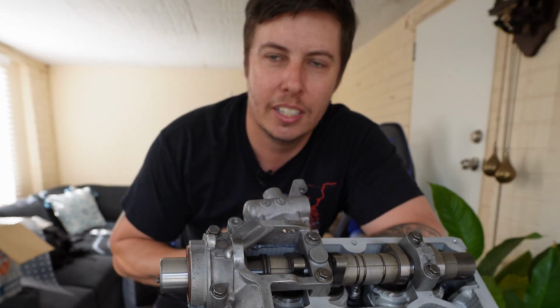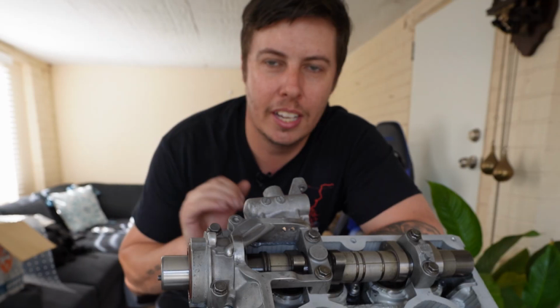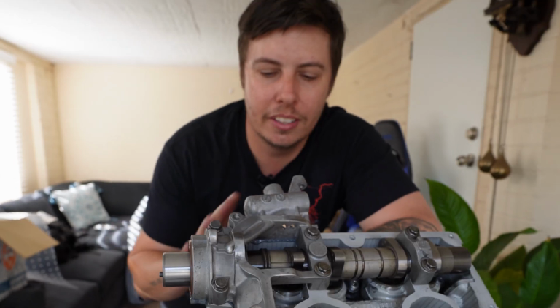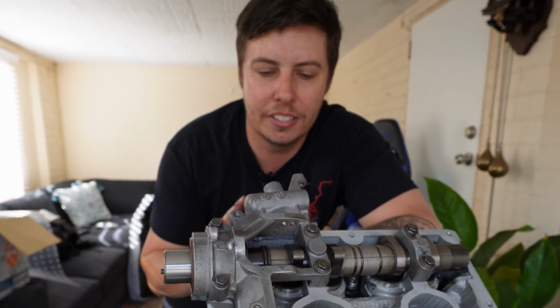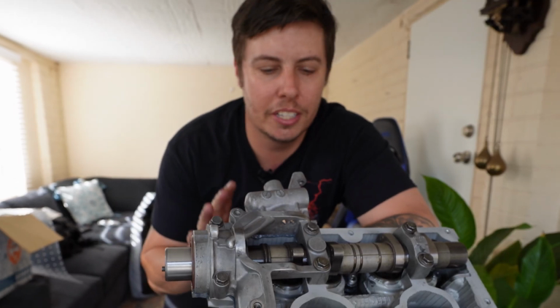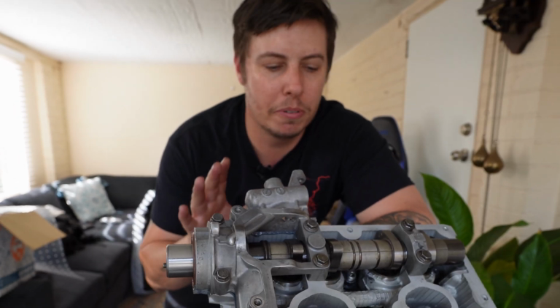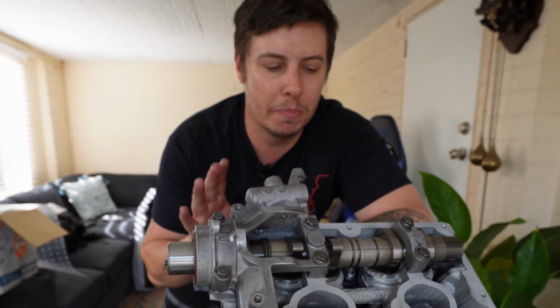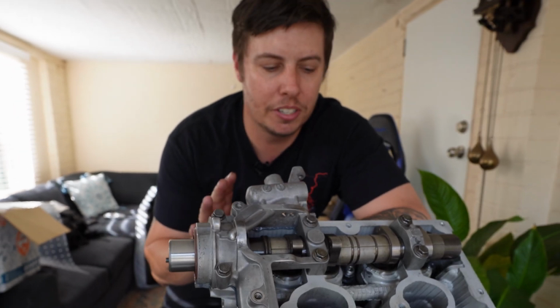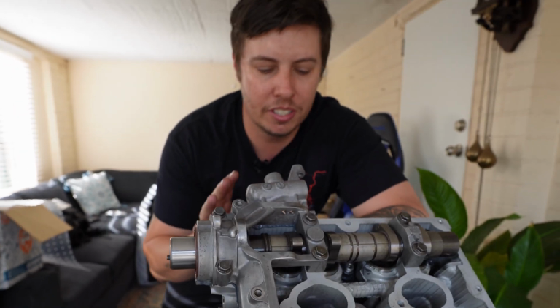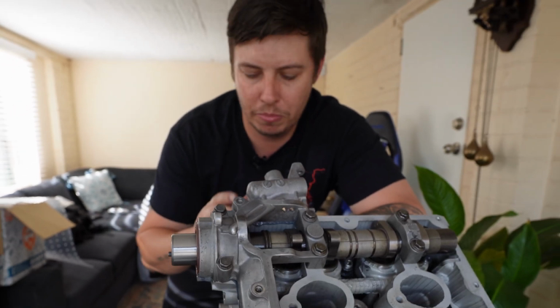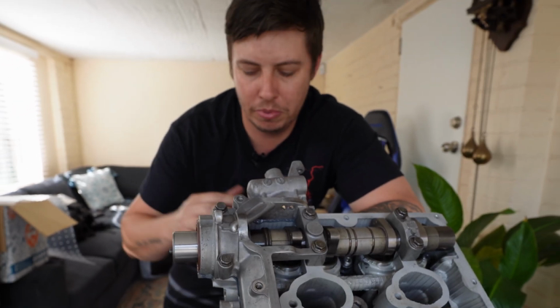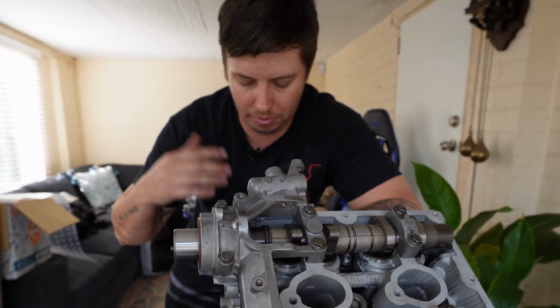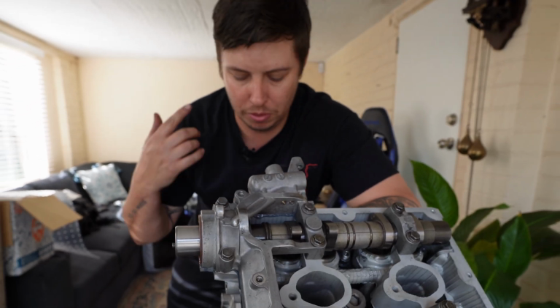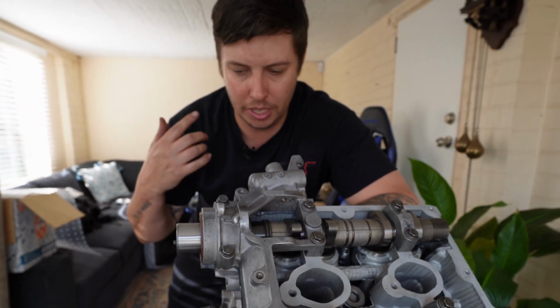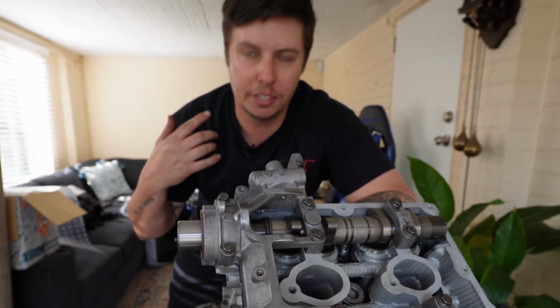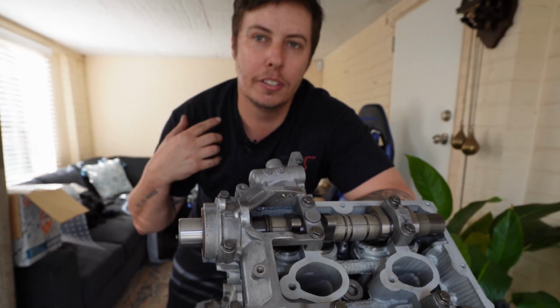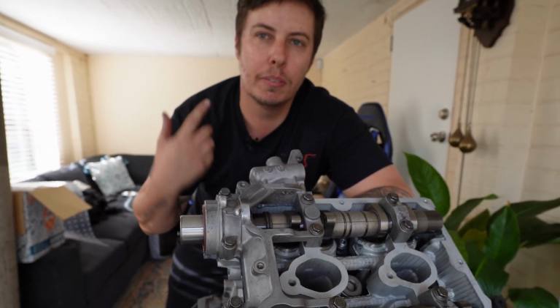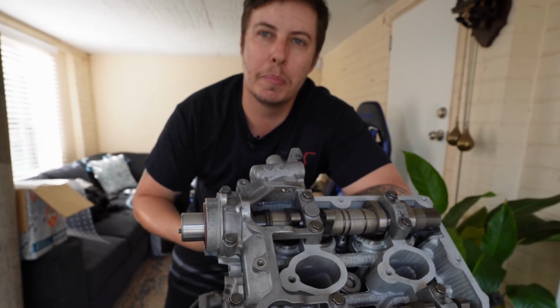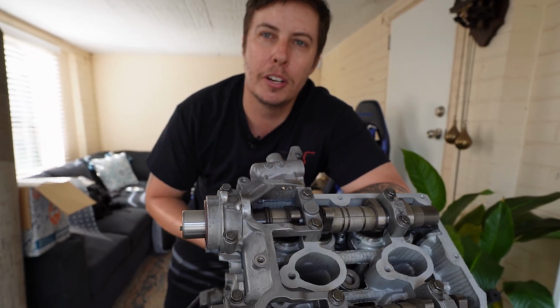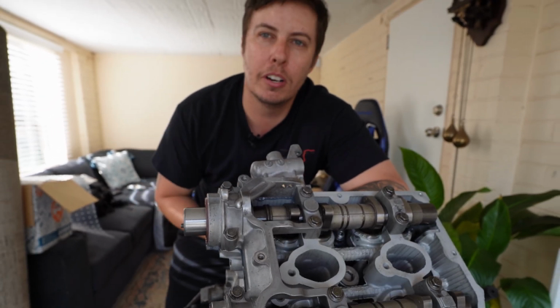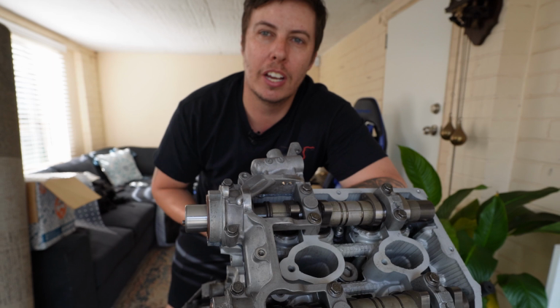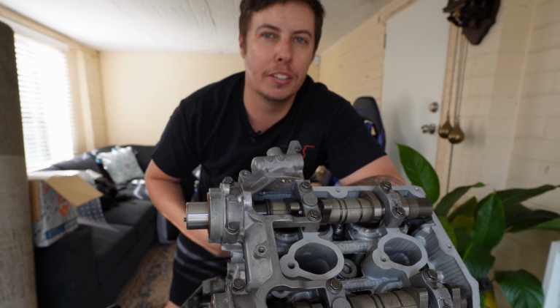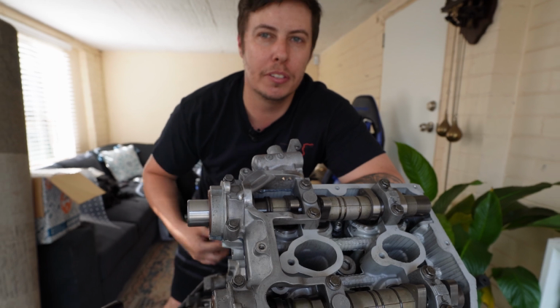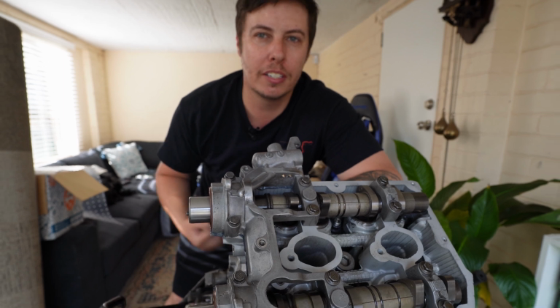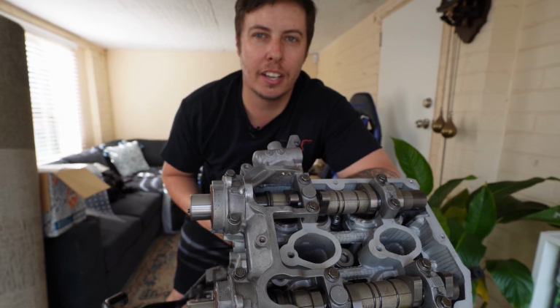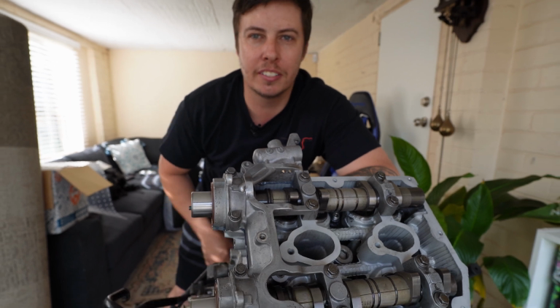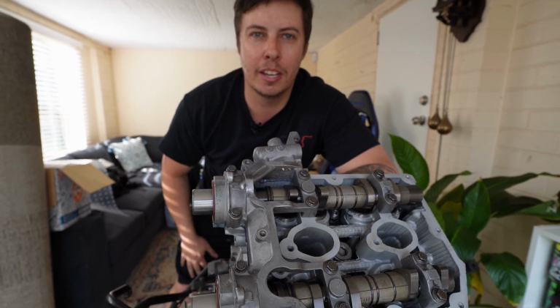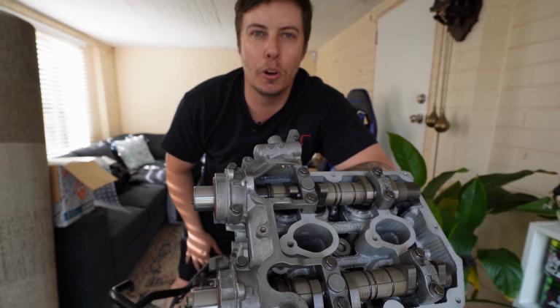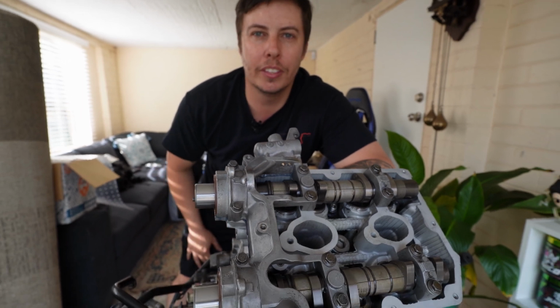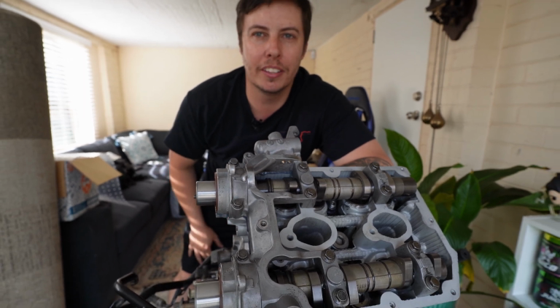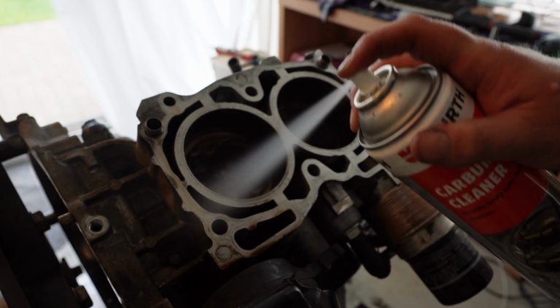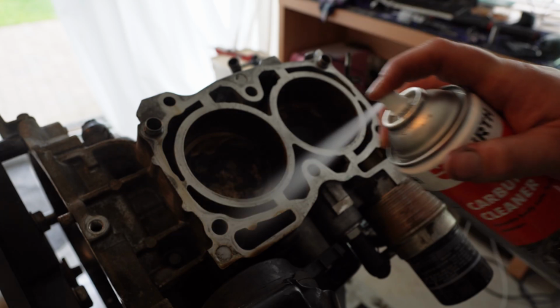Now that this side is pretty much assembled, all we need to do is flip the motor over and do the exact same on the other side.